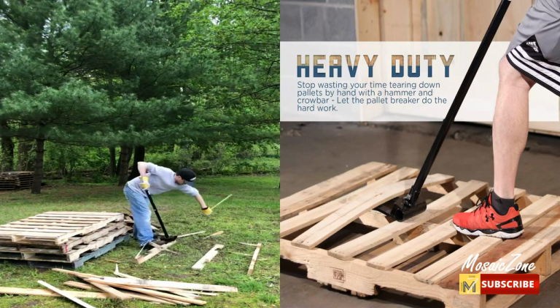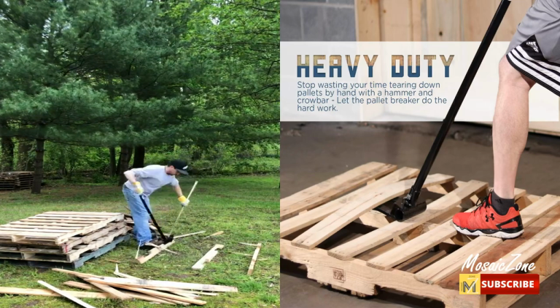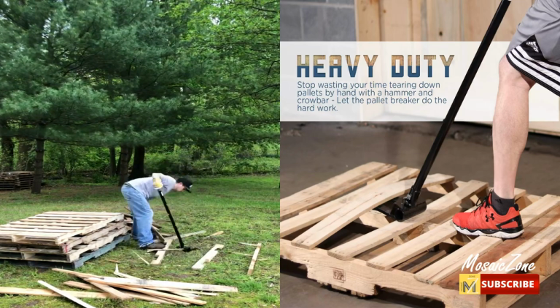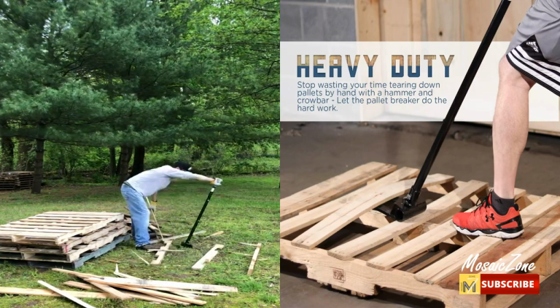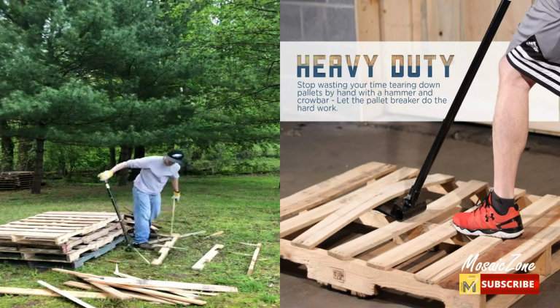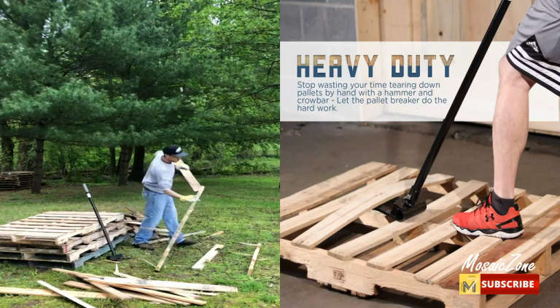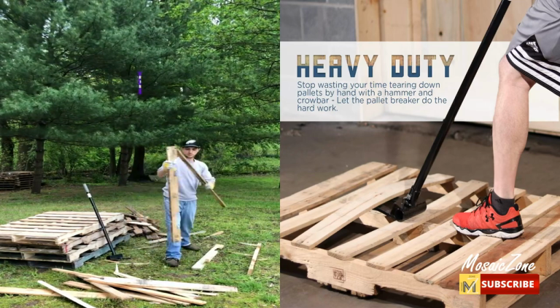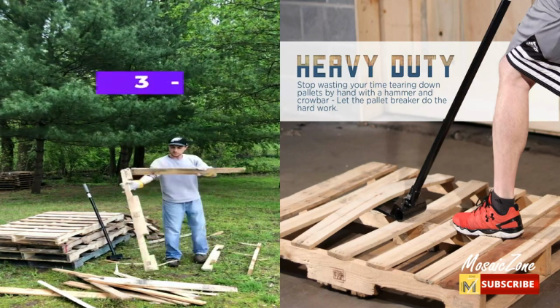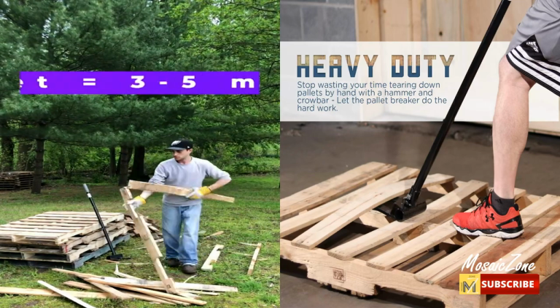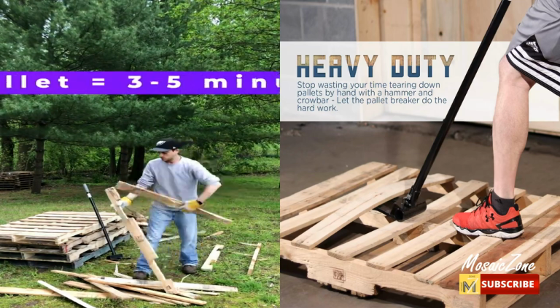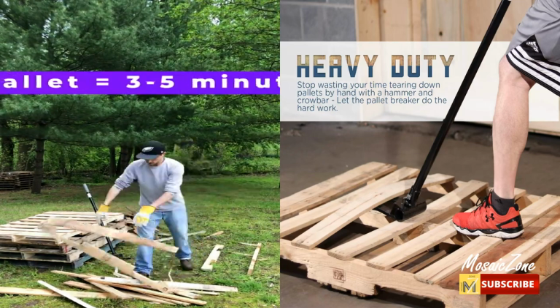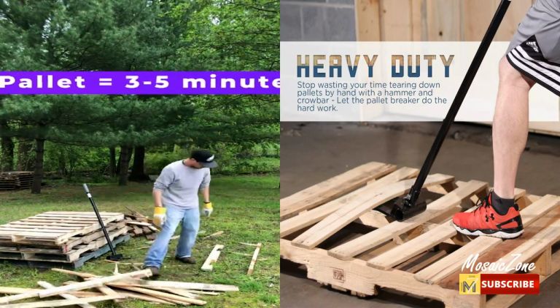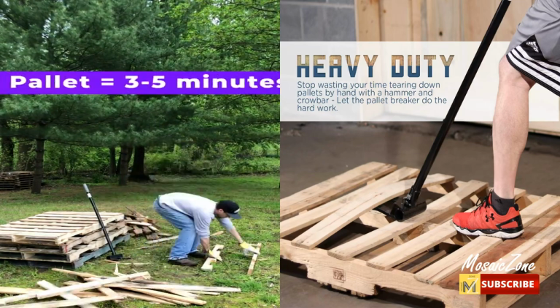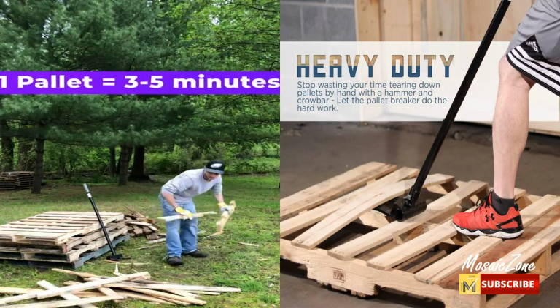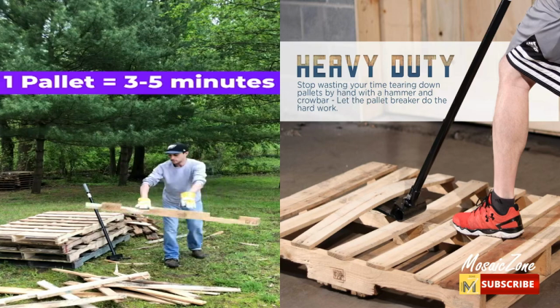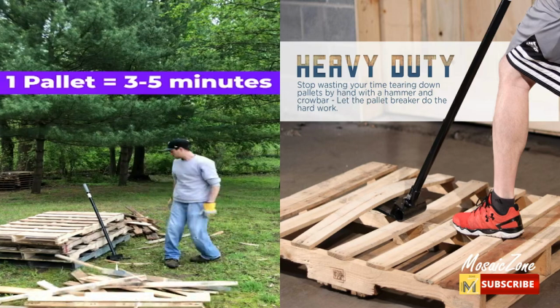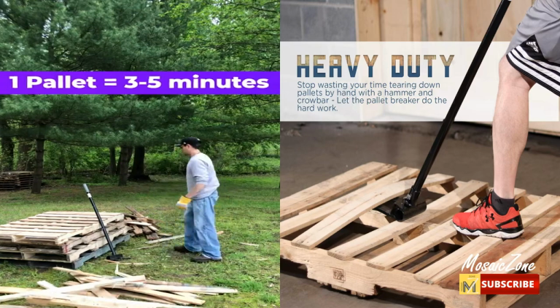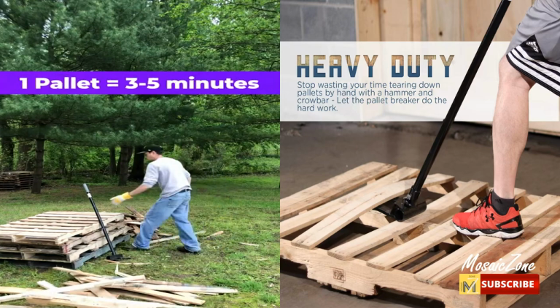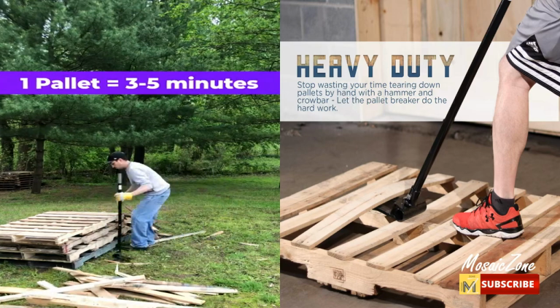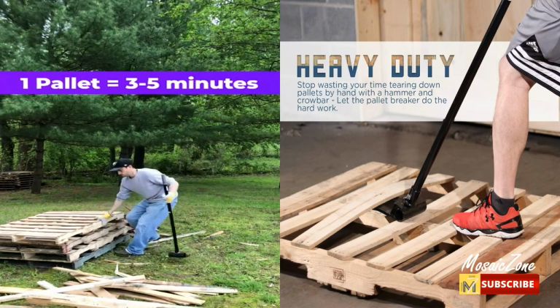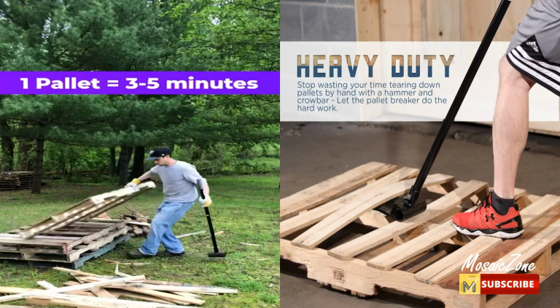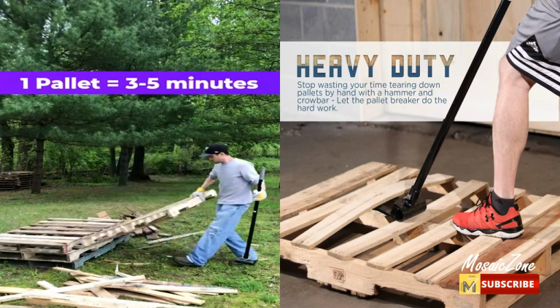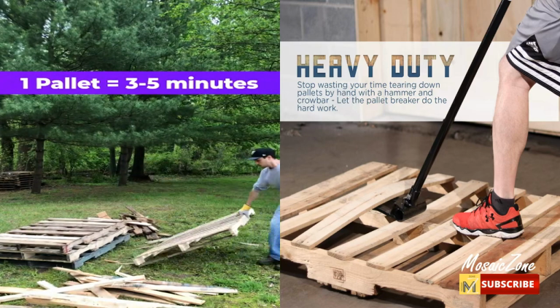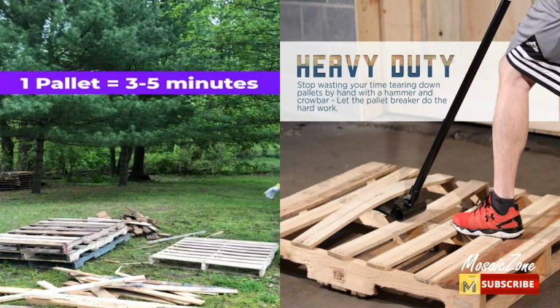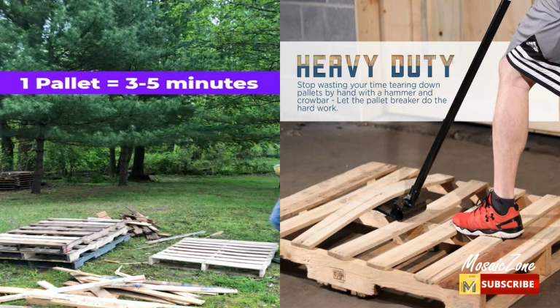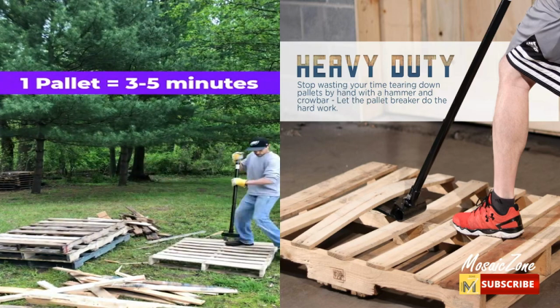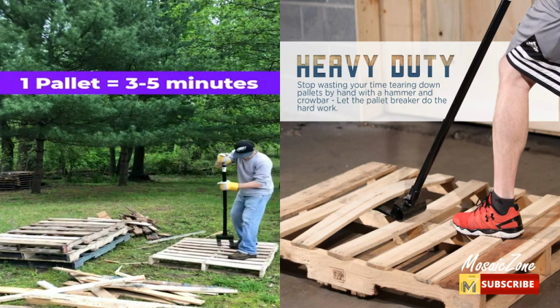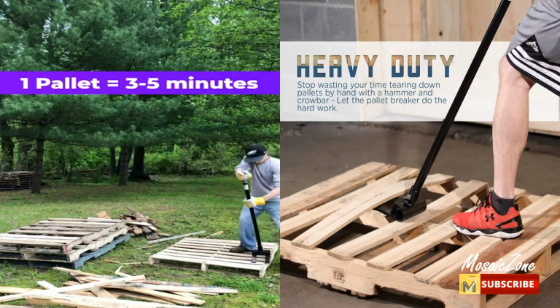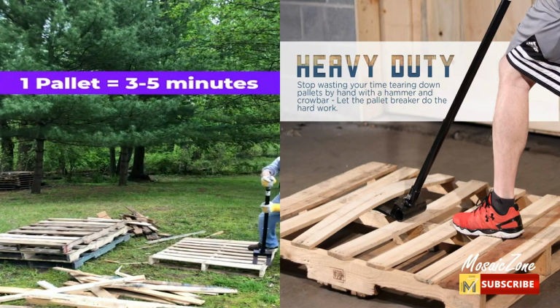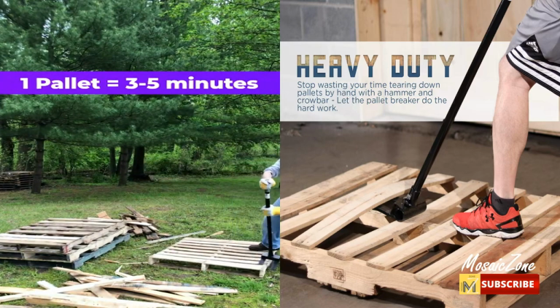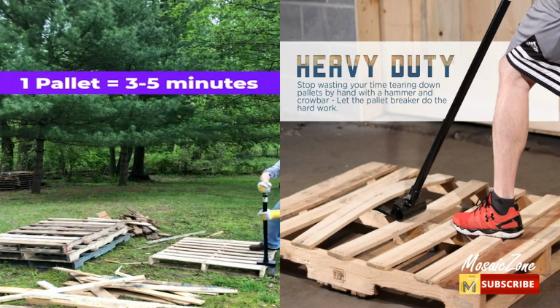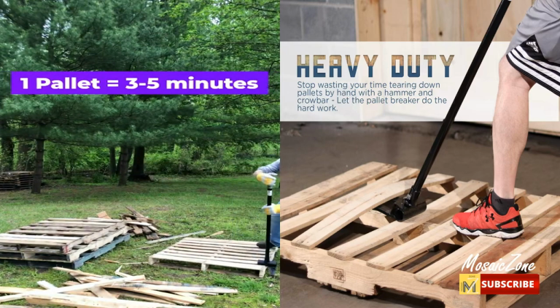Please keep in mind that some boards will split and break when being removed. Some pallets are reinforced with extra nails or harder wood, making them very difficult to disassemble.